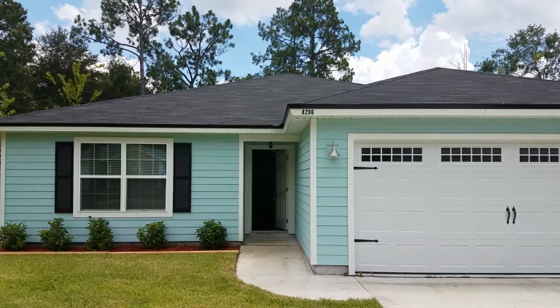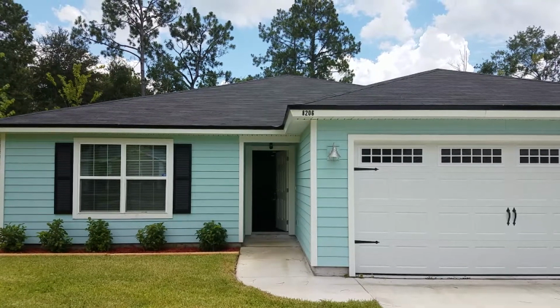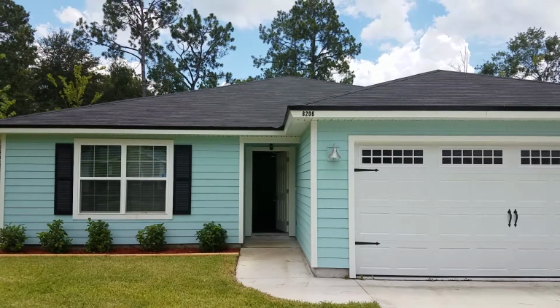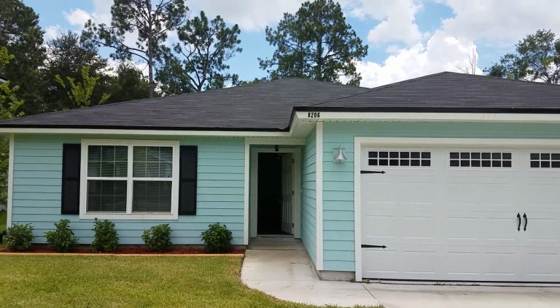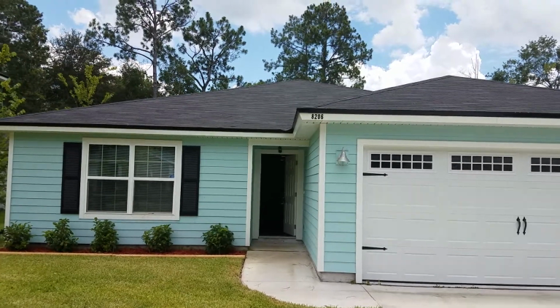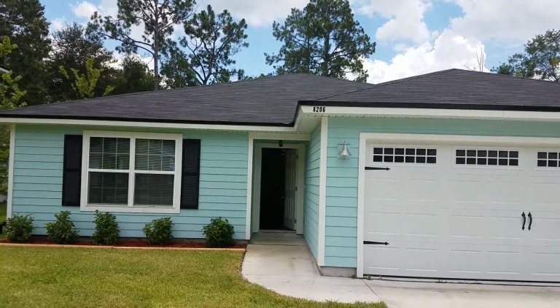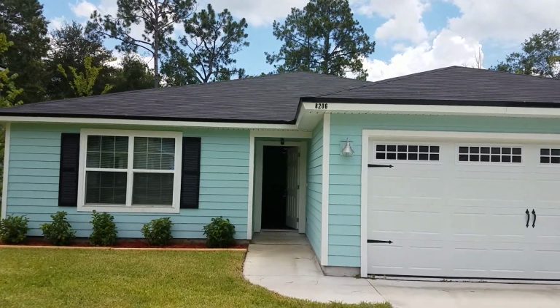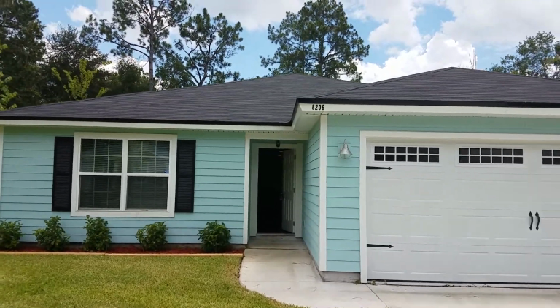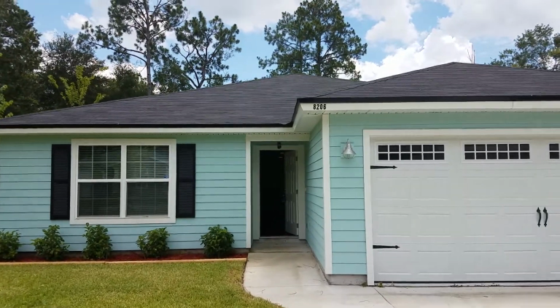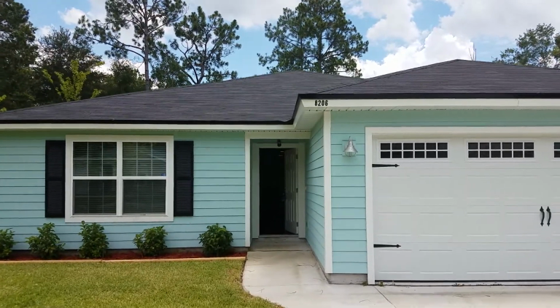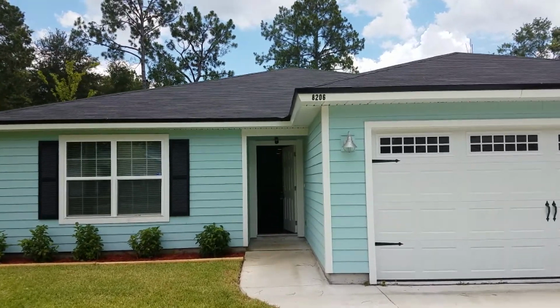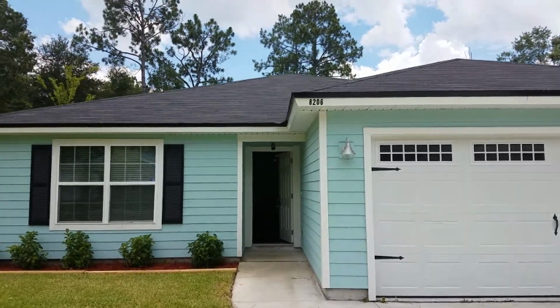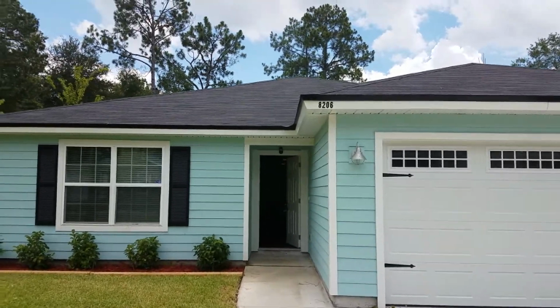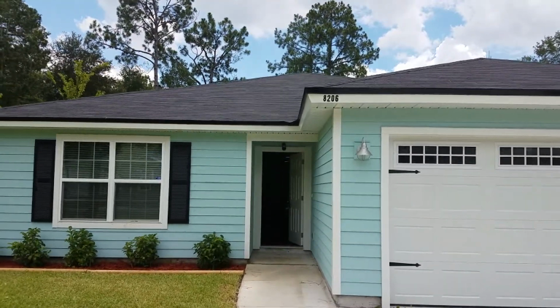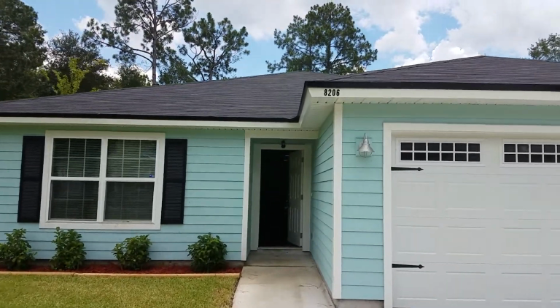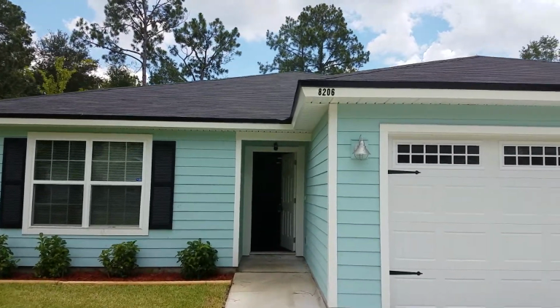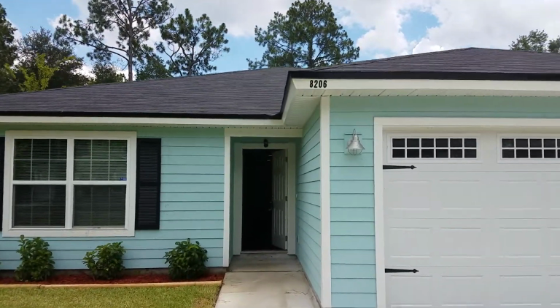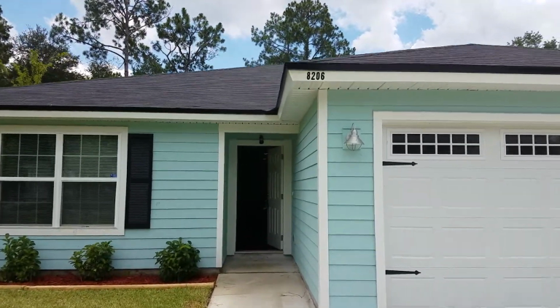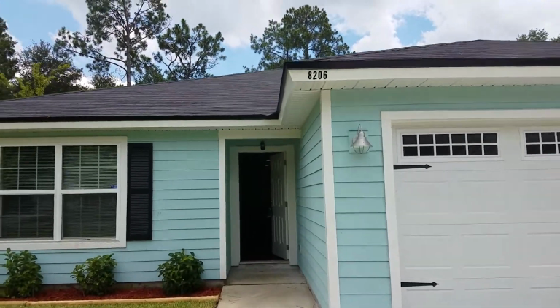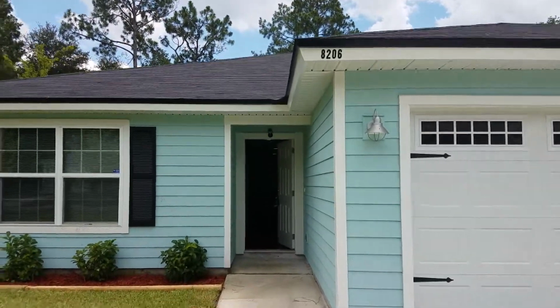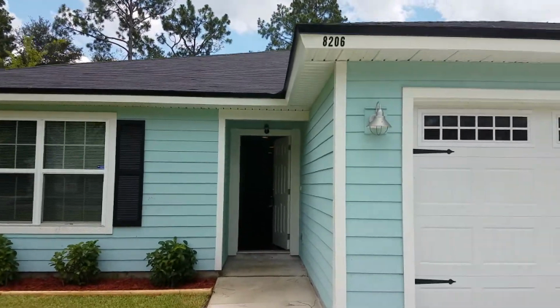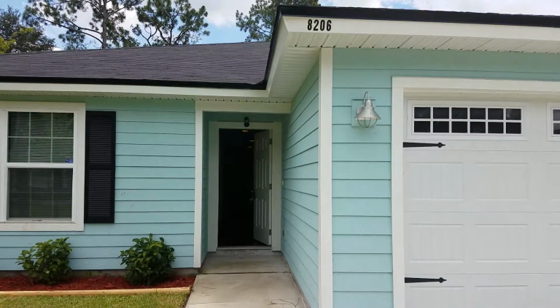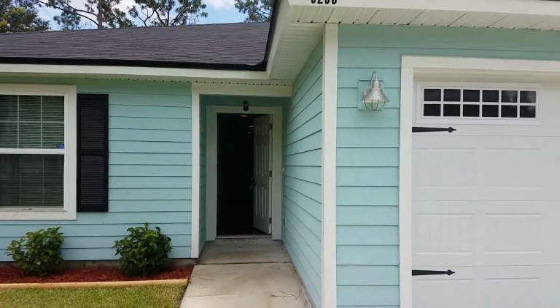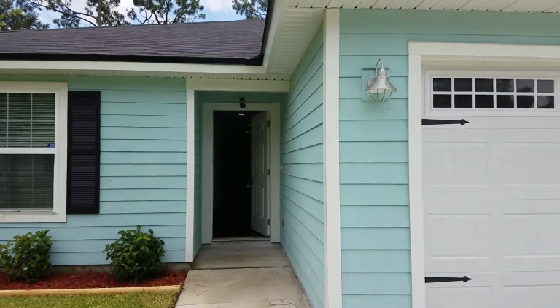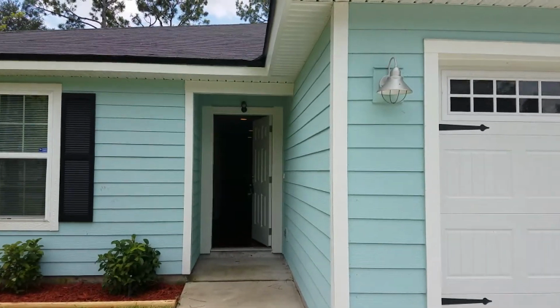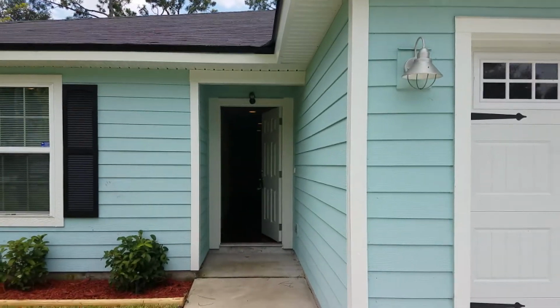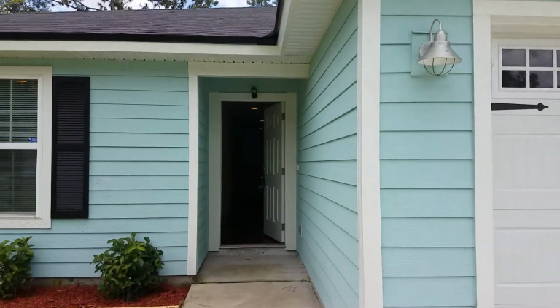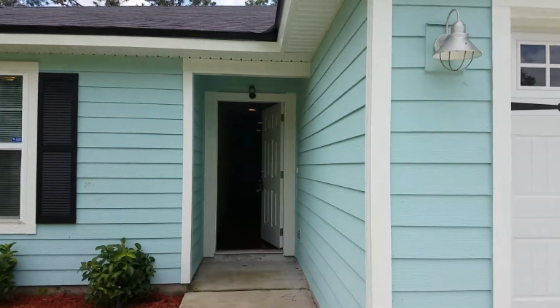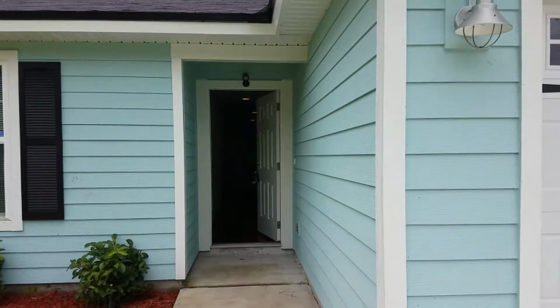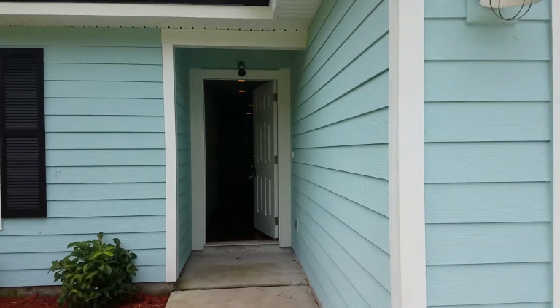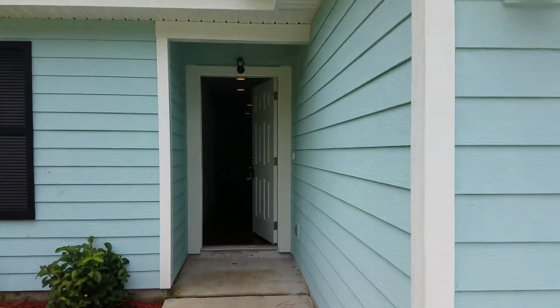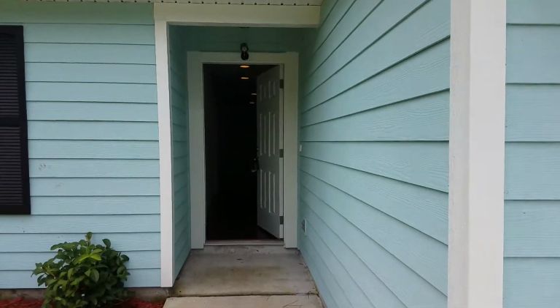Hi, this is Candace with JWB. We are at 8206 Maple Street to do a final walk on a property turn.